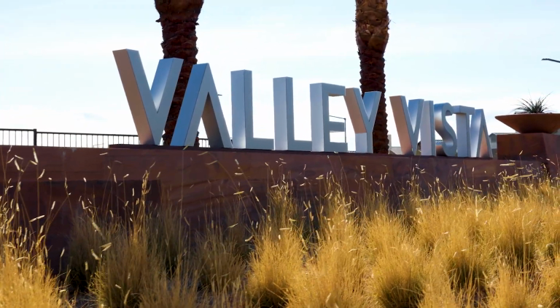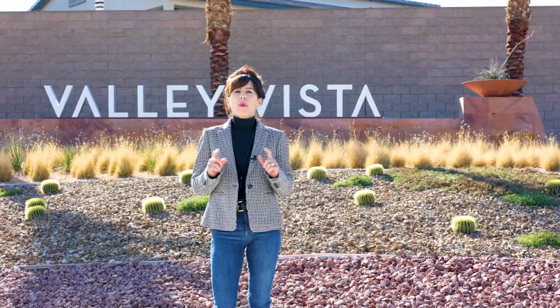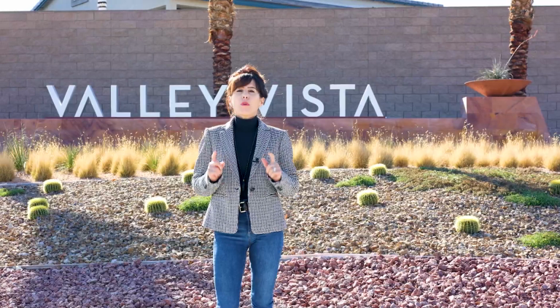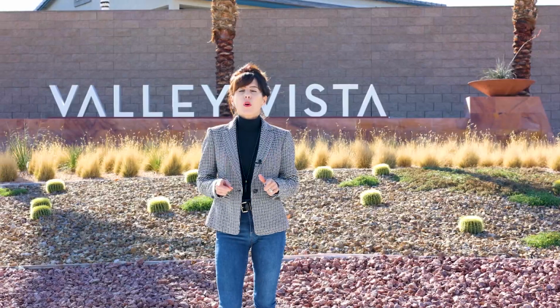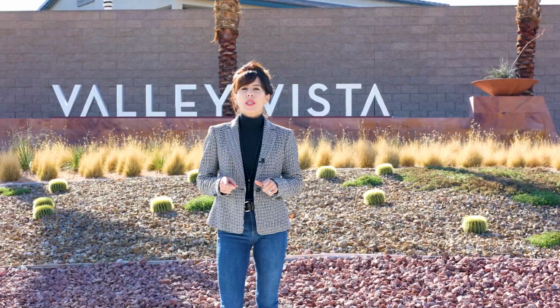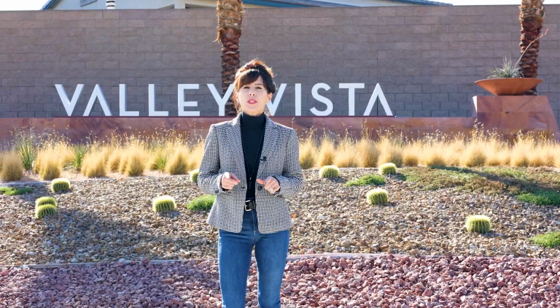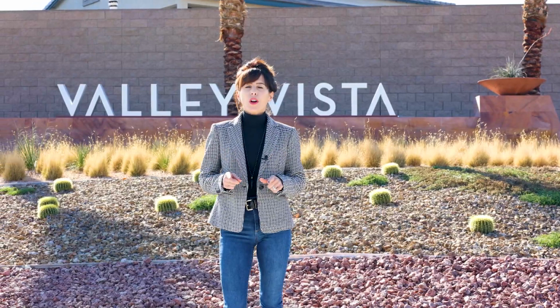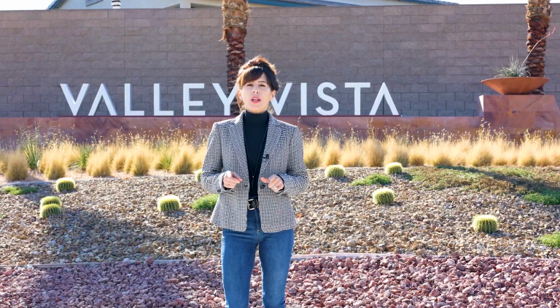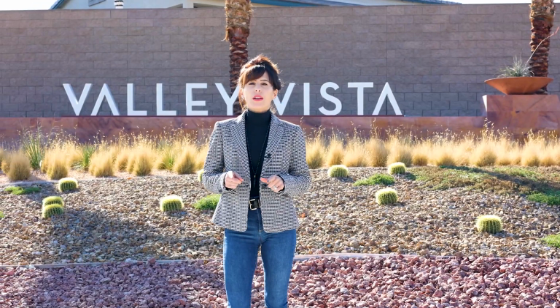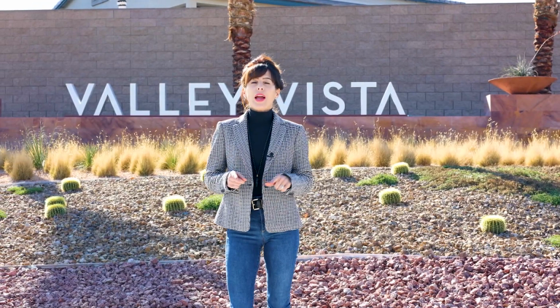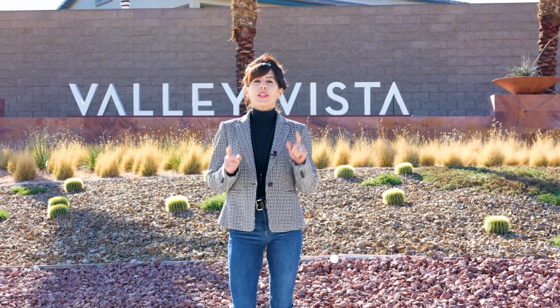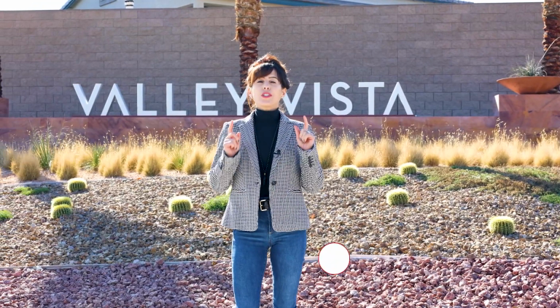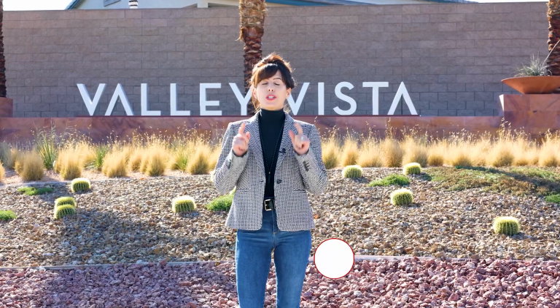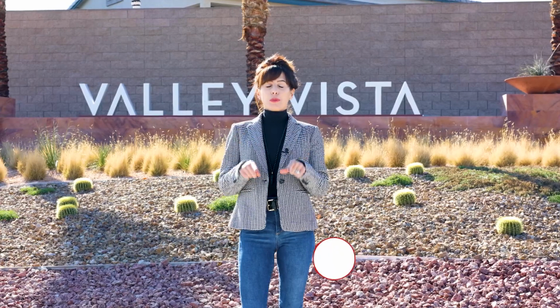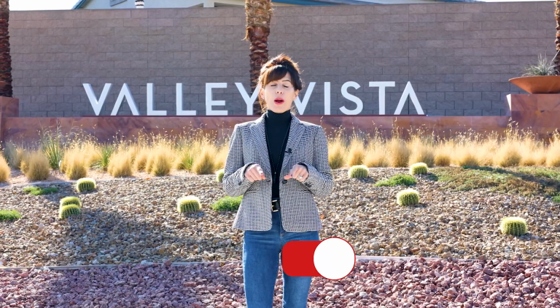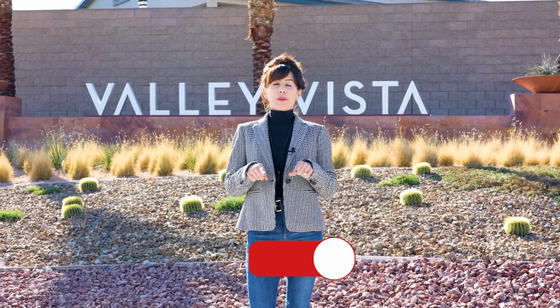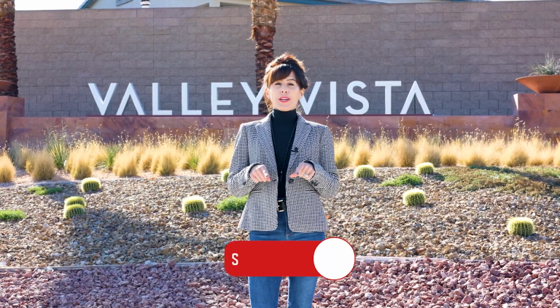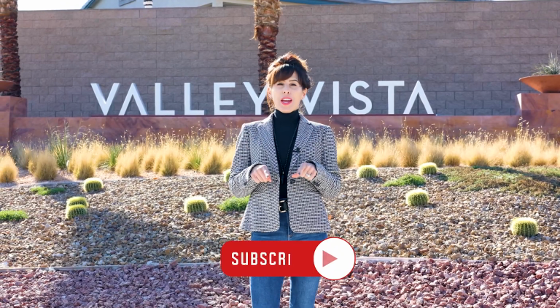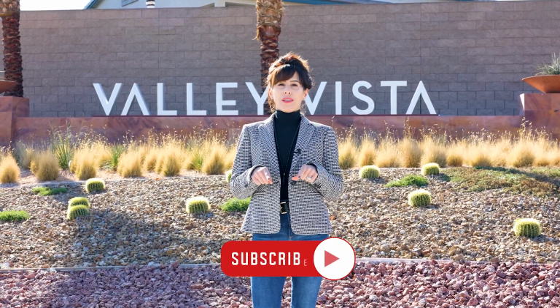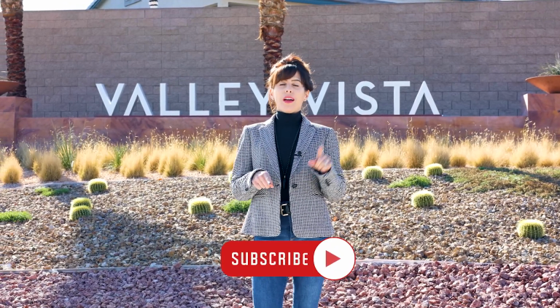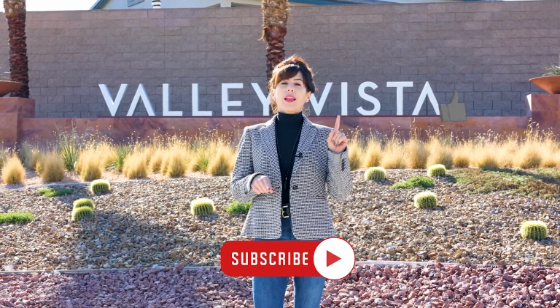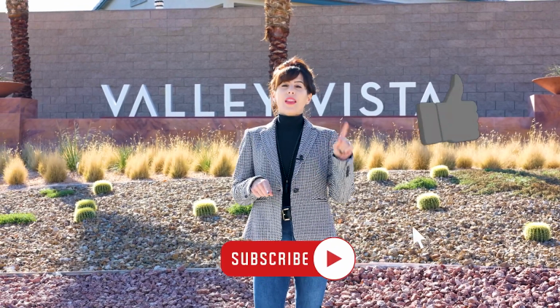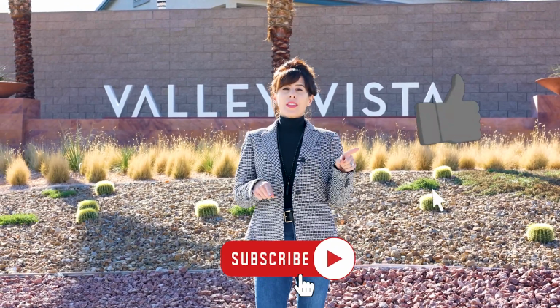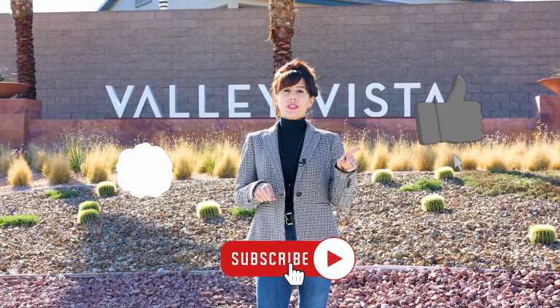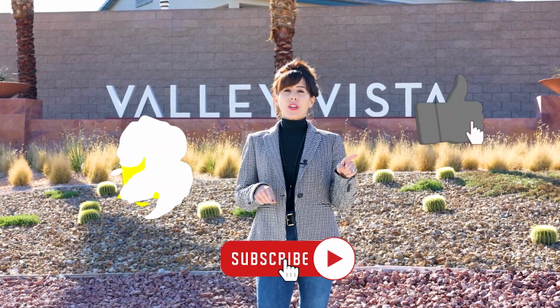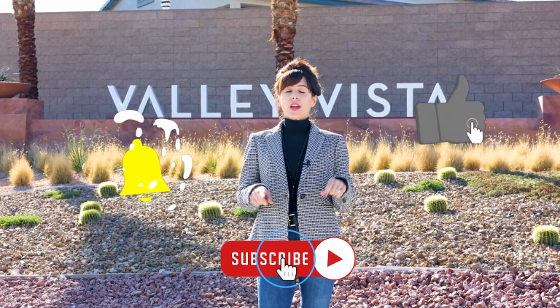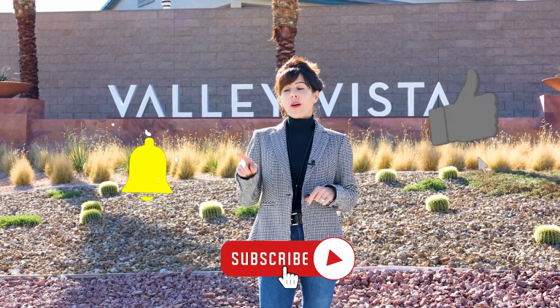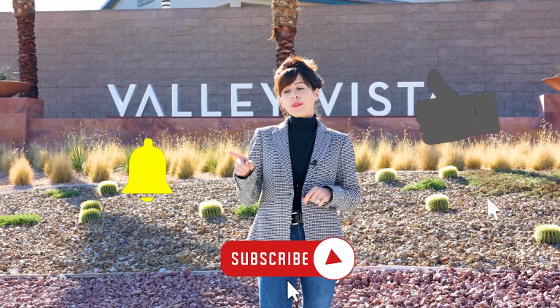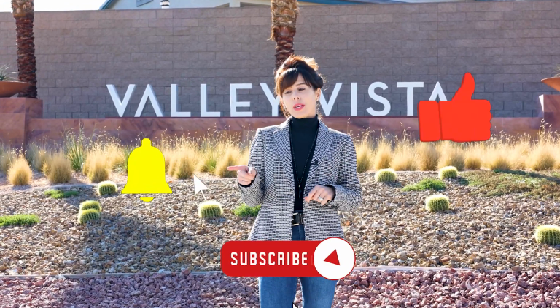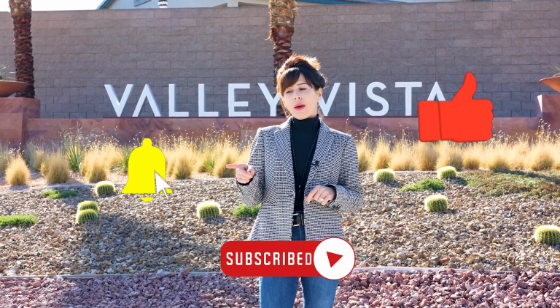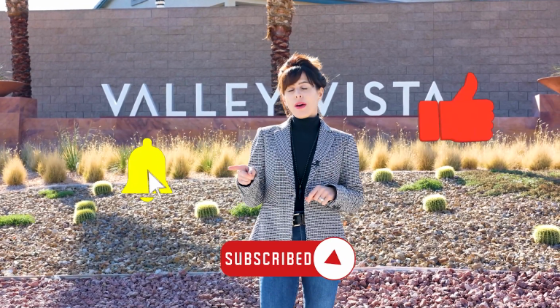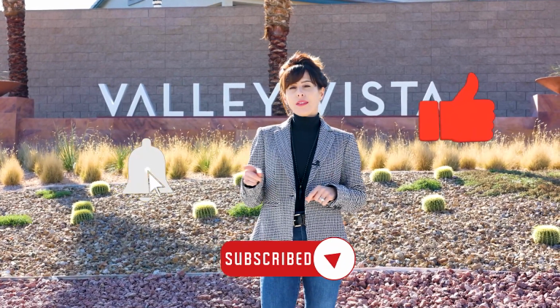But before we get started, I need you to subscribe to my channel, like this video, and ring that bell.